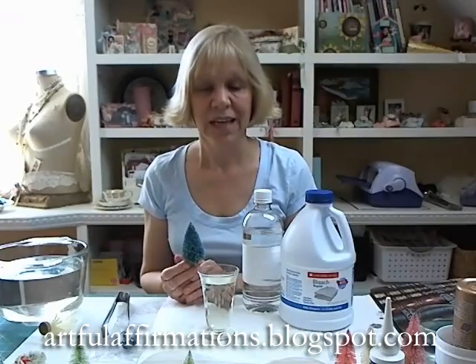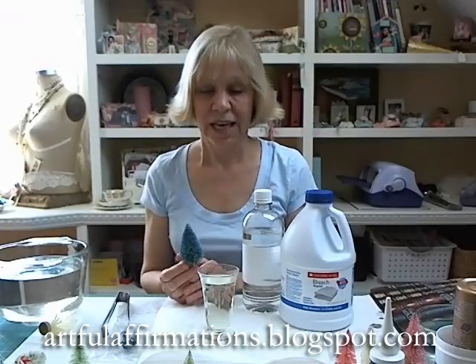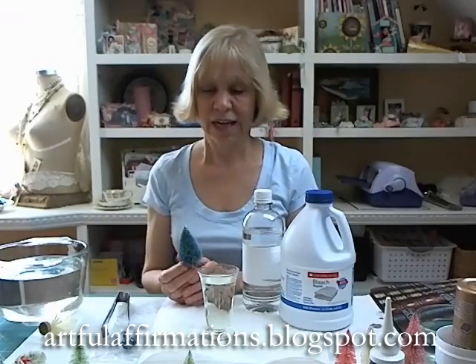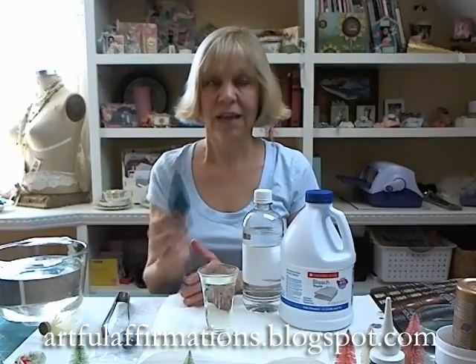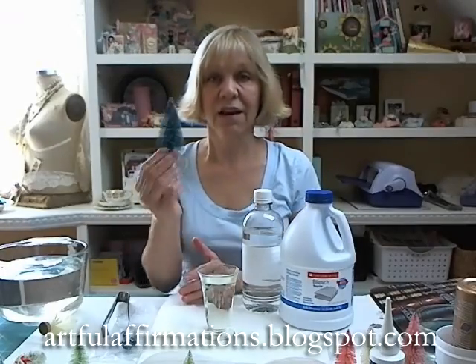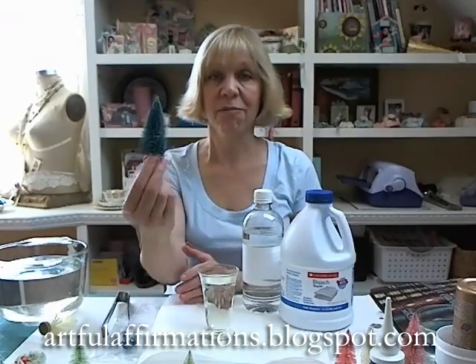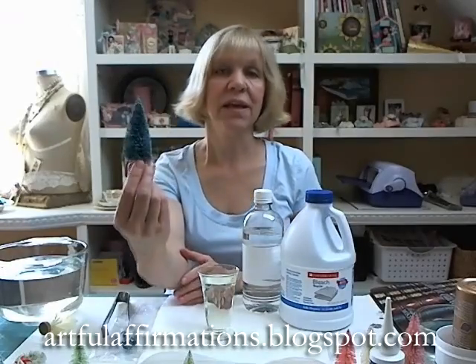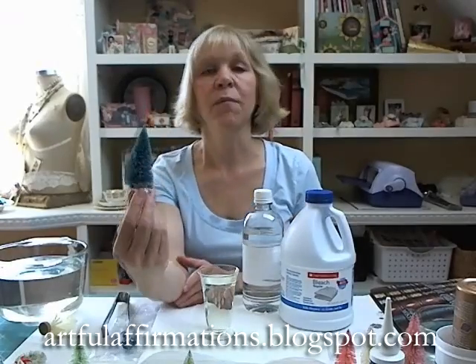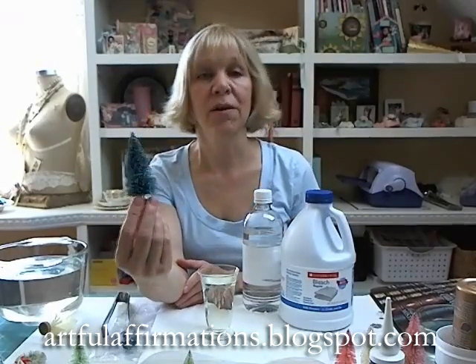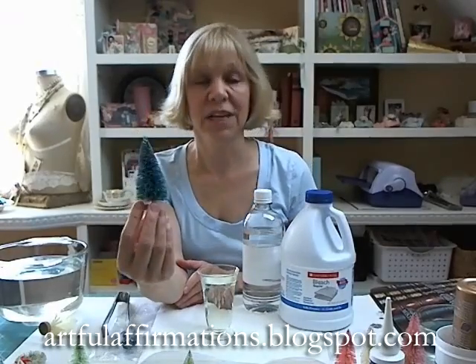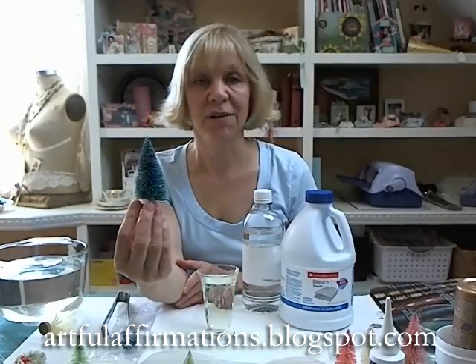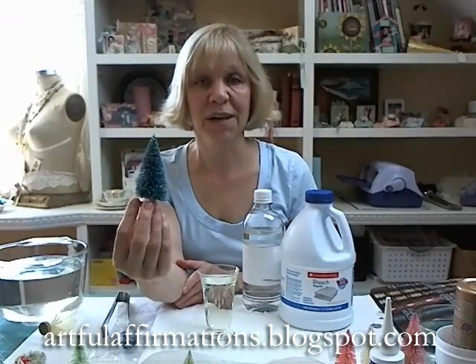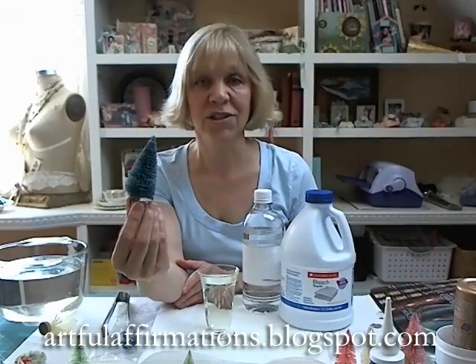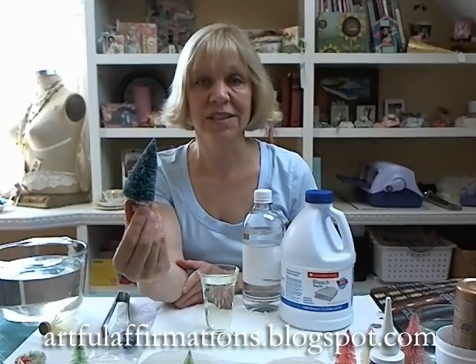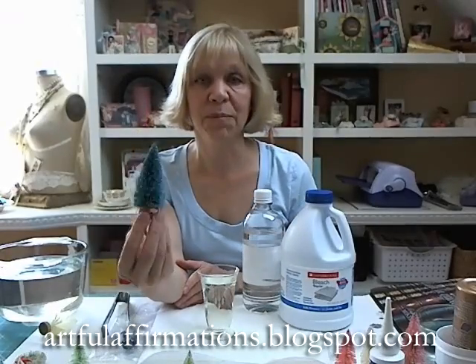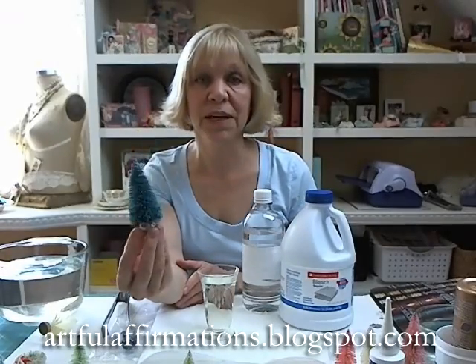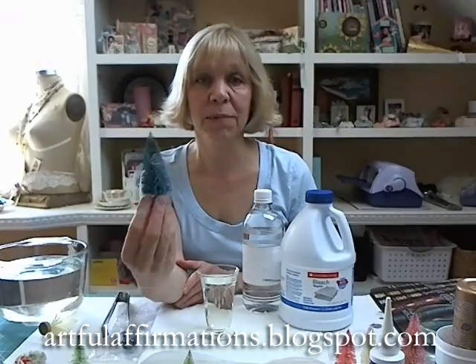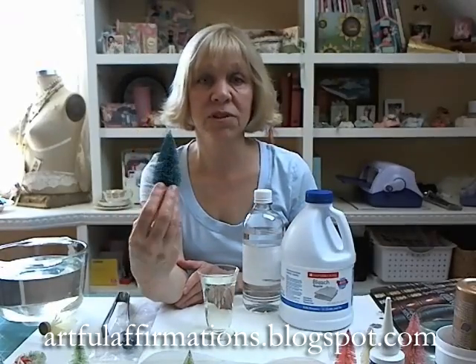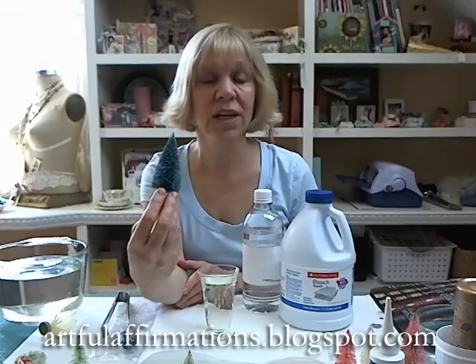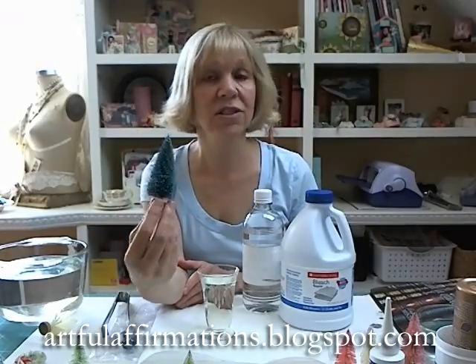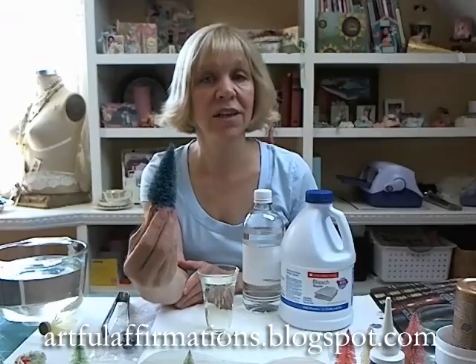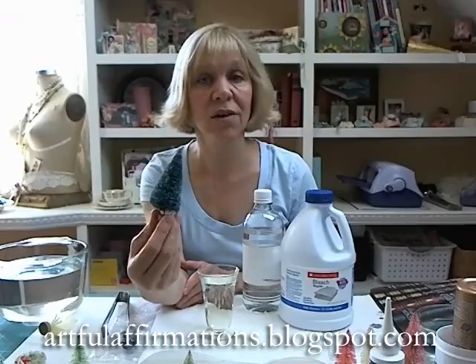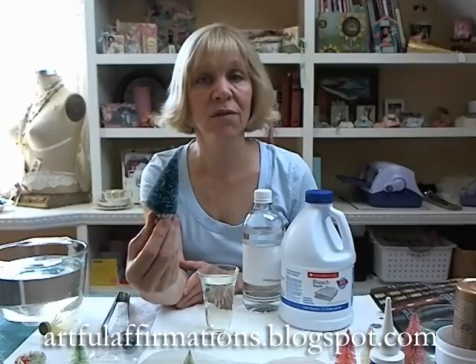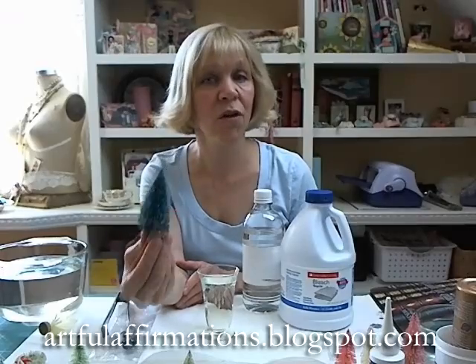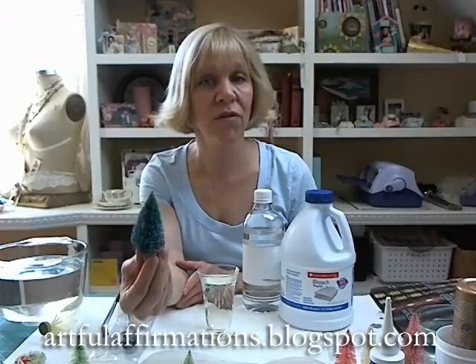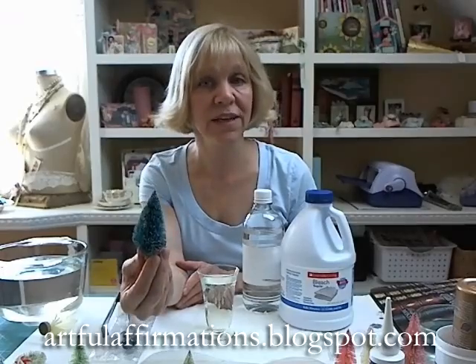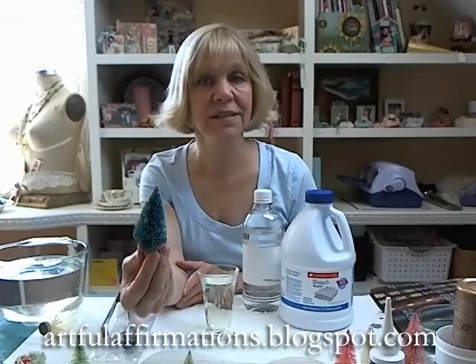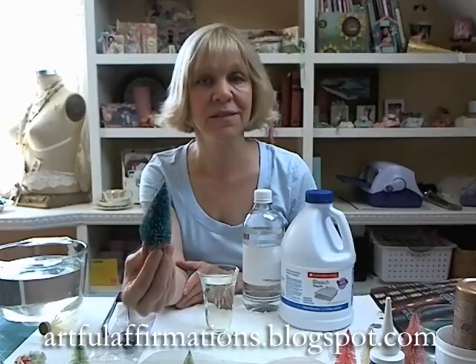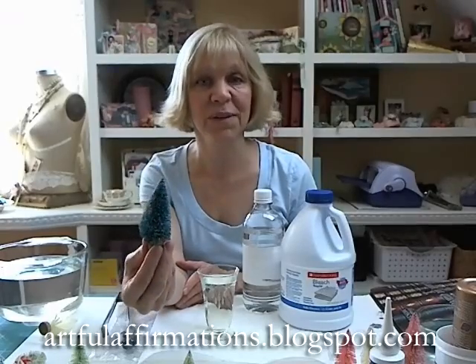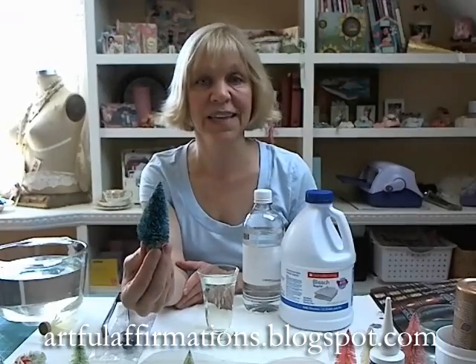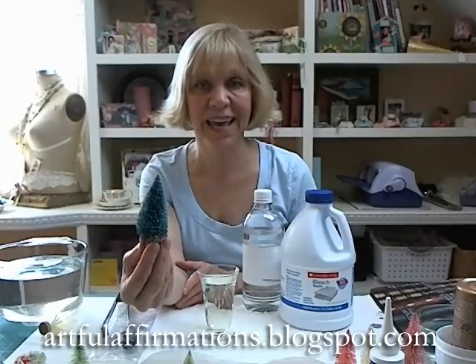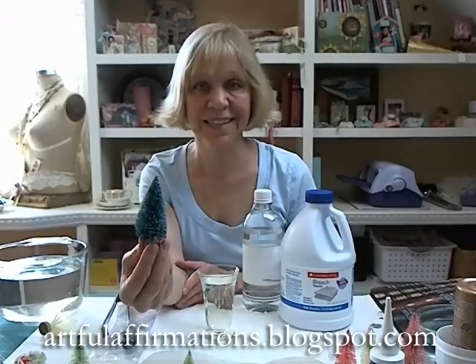They're usually fairly inexpensive, so this is a great project if you're on a budget for Christmas this year. I love making my own decorations, and being able to change the color of all these is really handy.